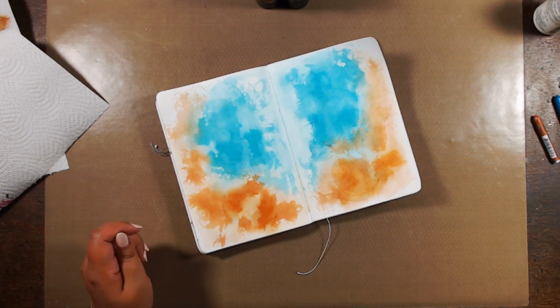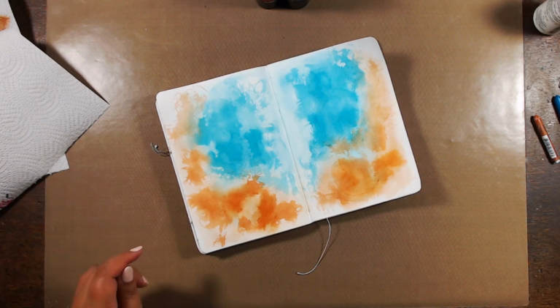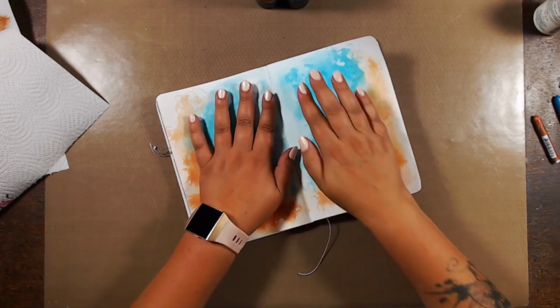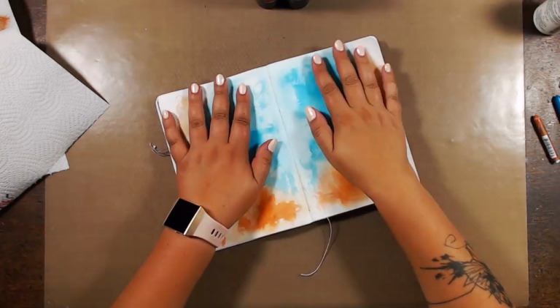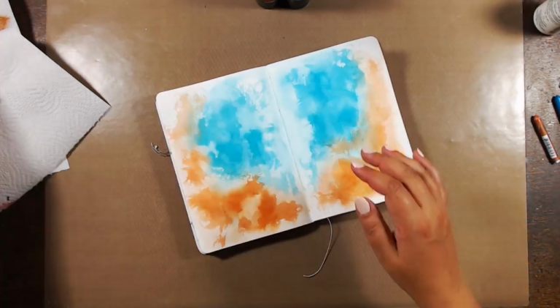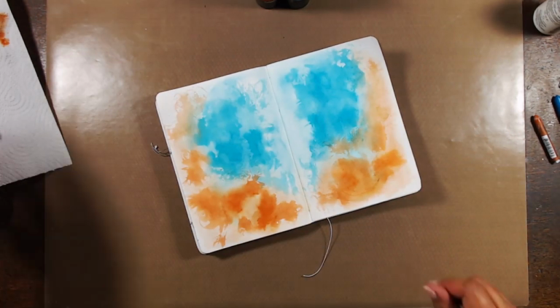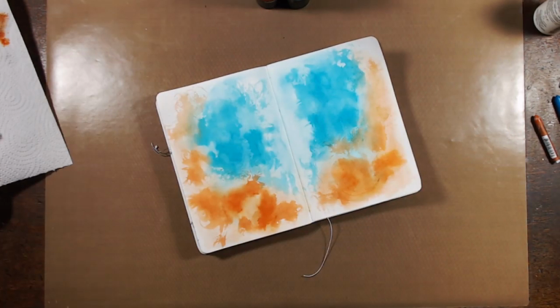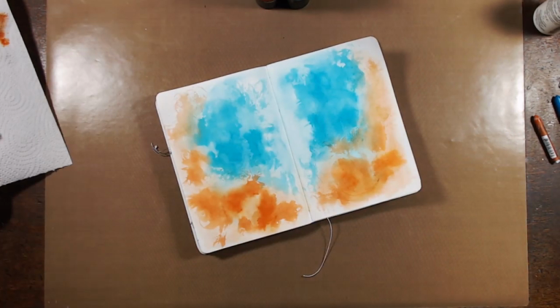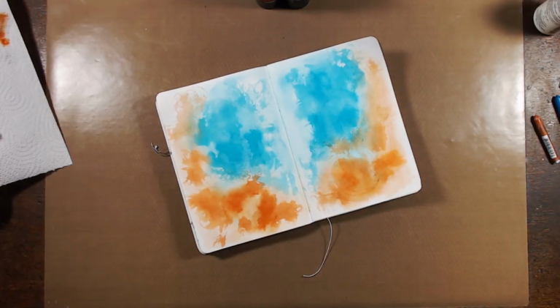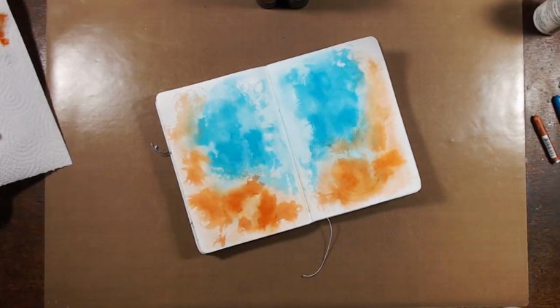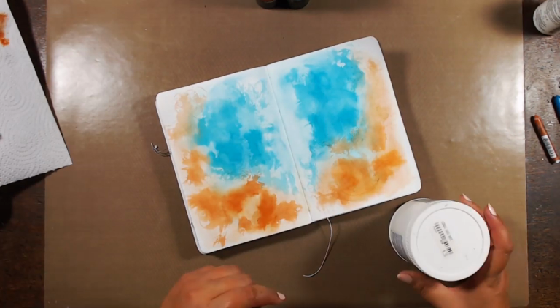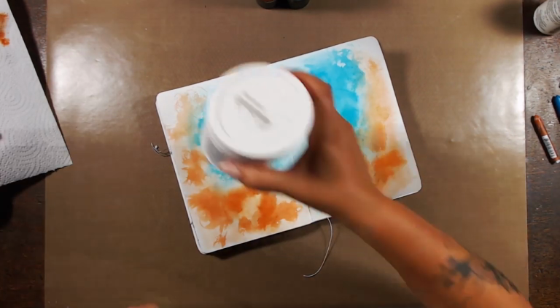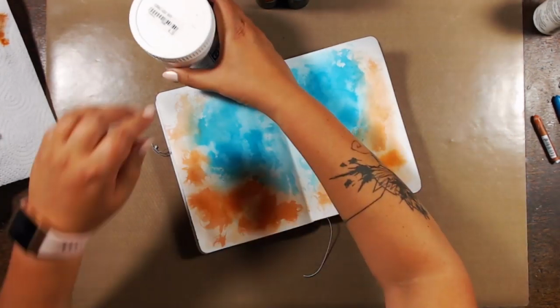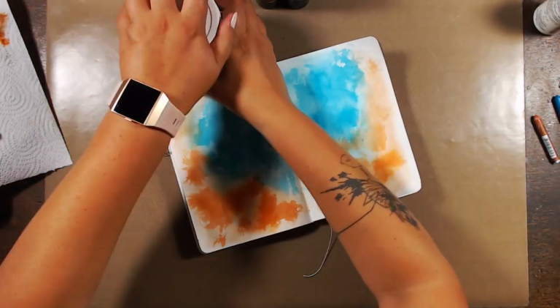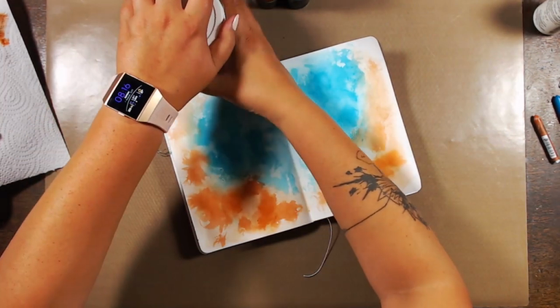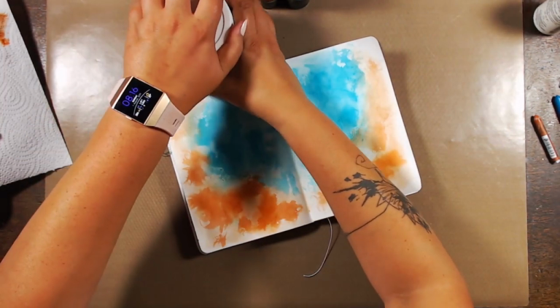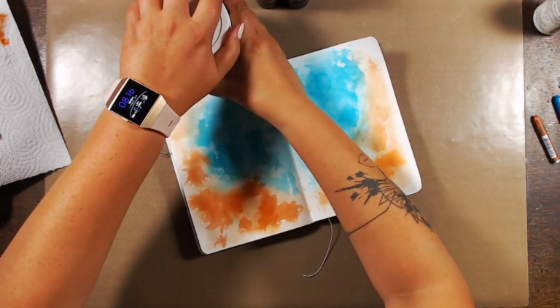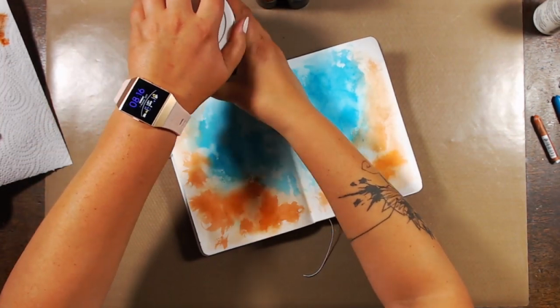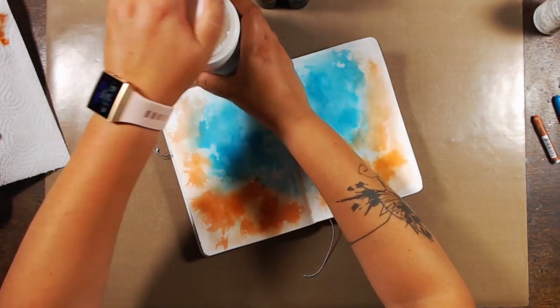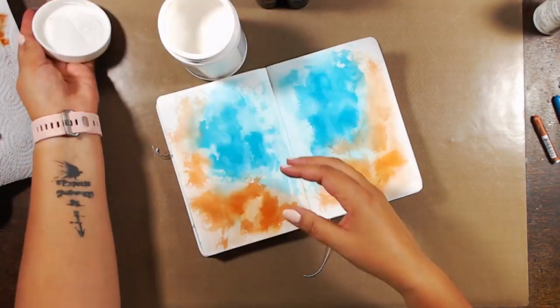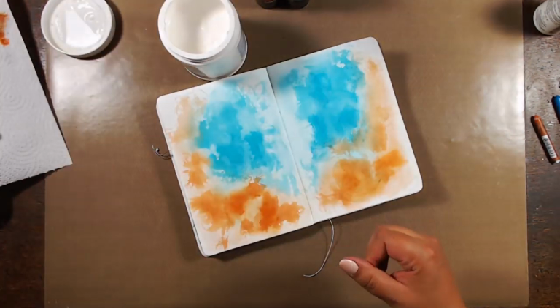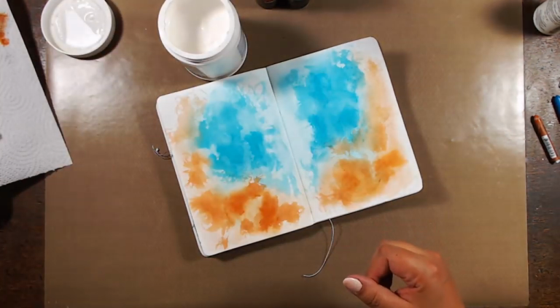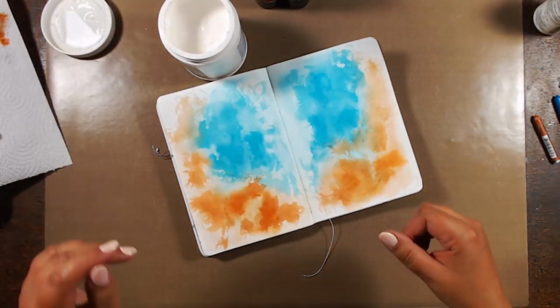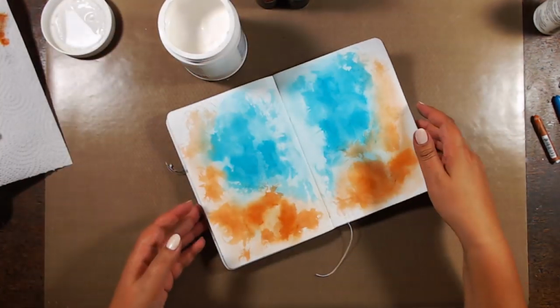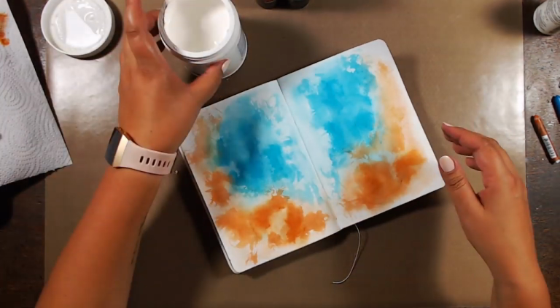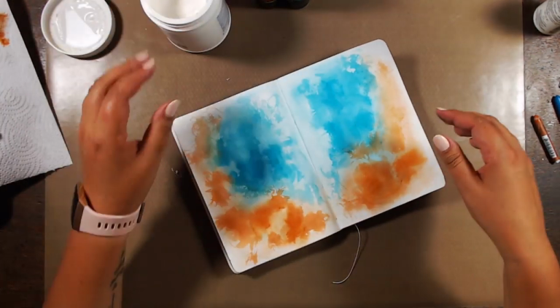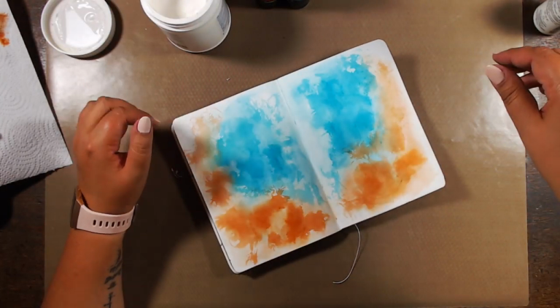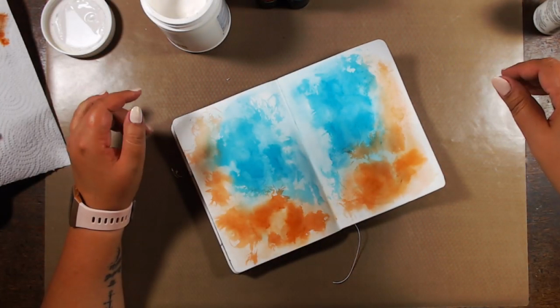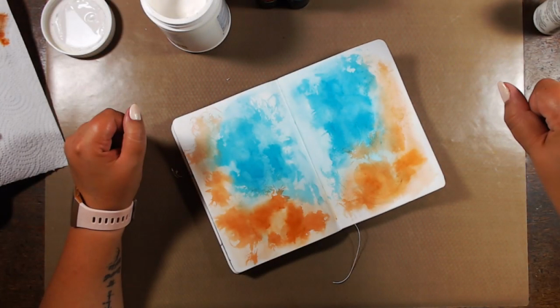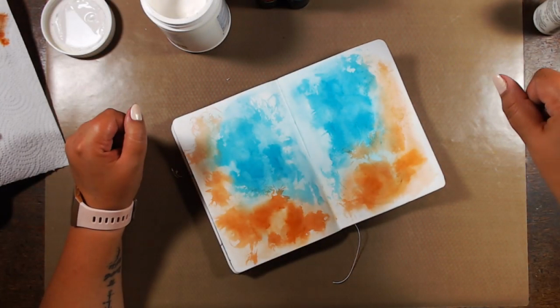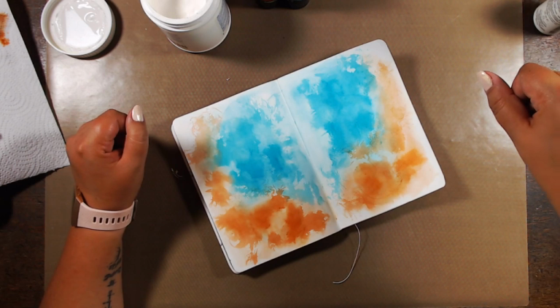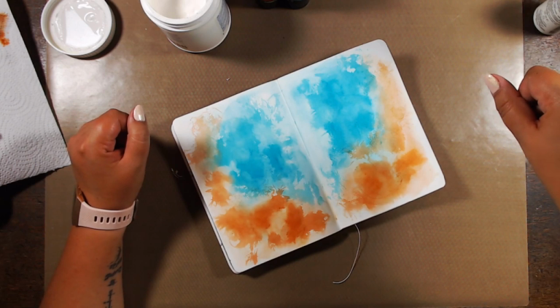Lately I've been all about pushing stuff into the background using a white, so here comes the gesso.